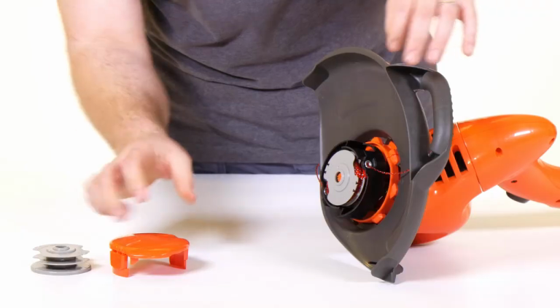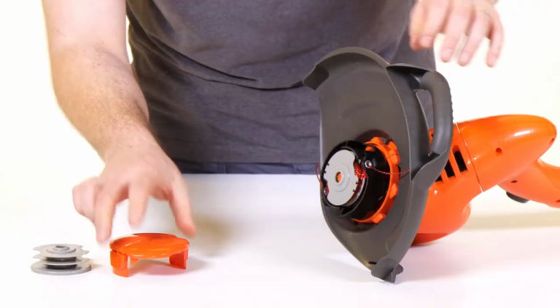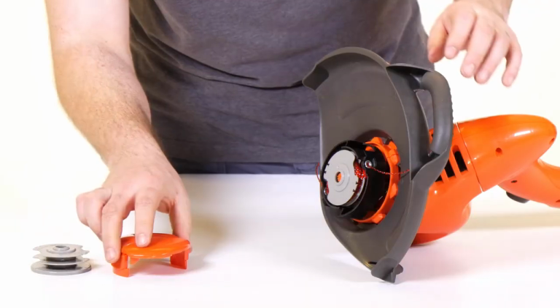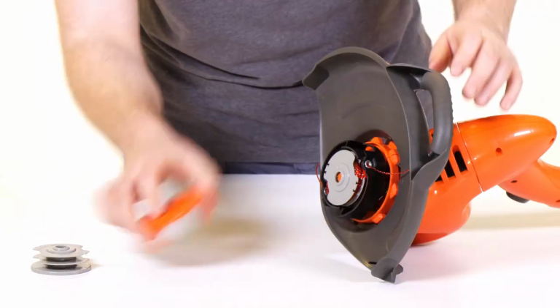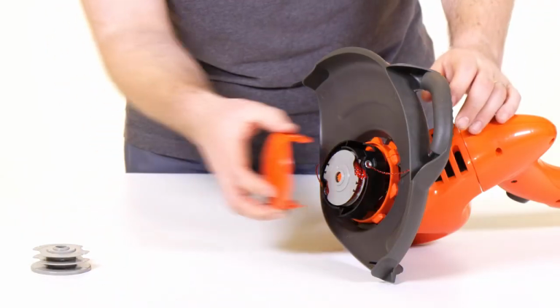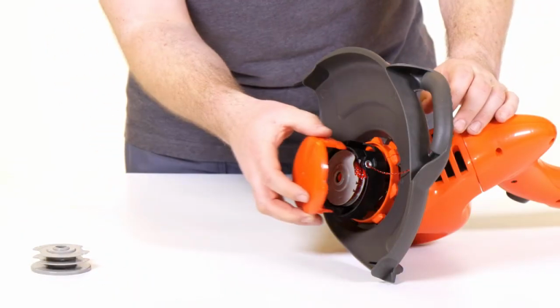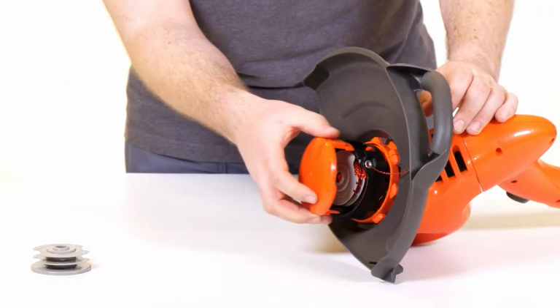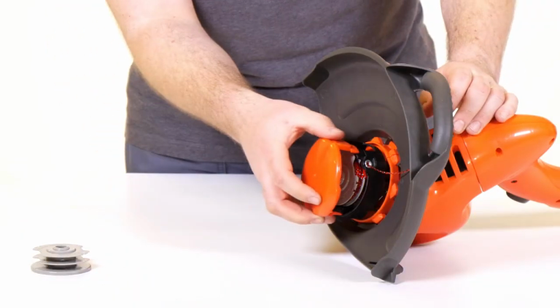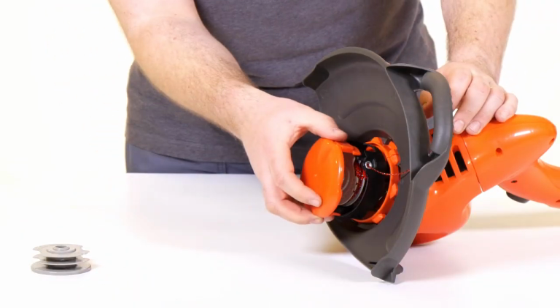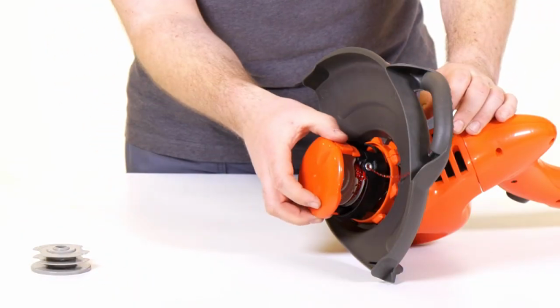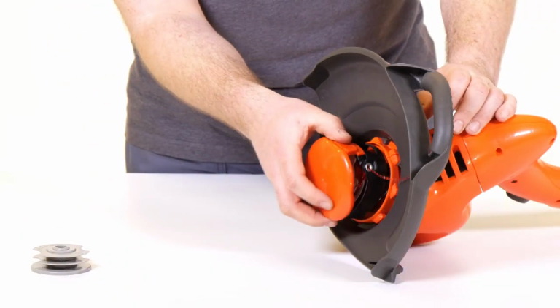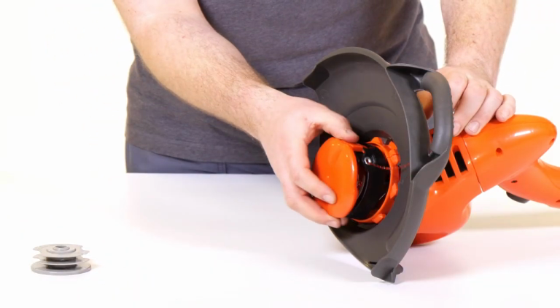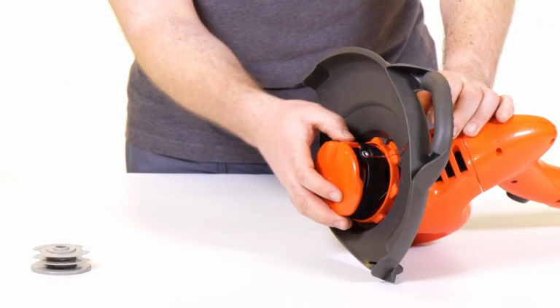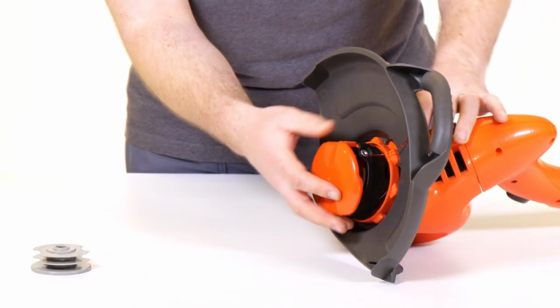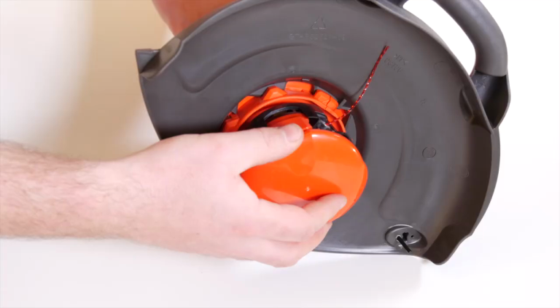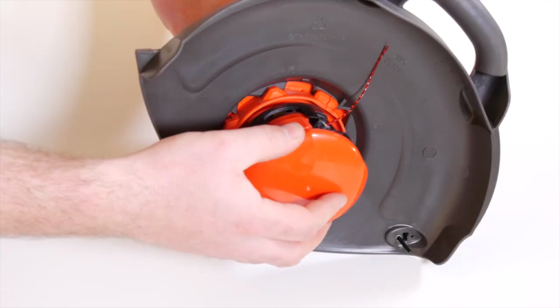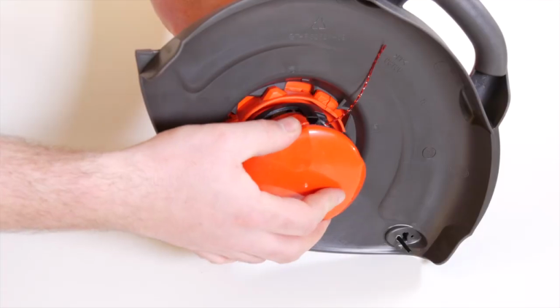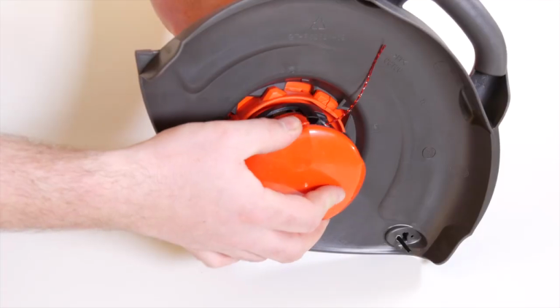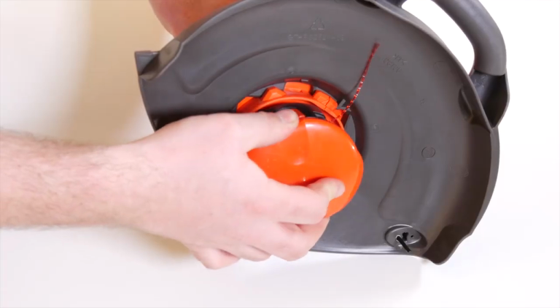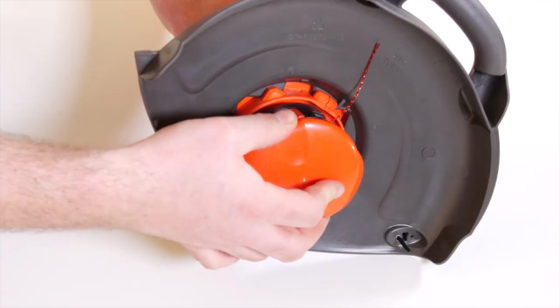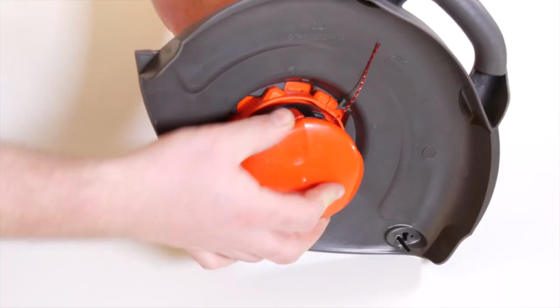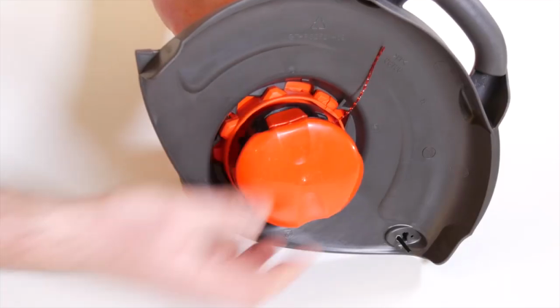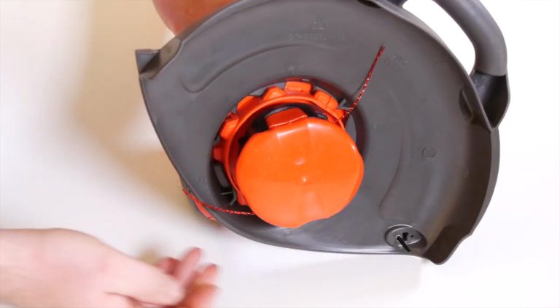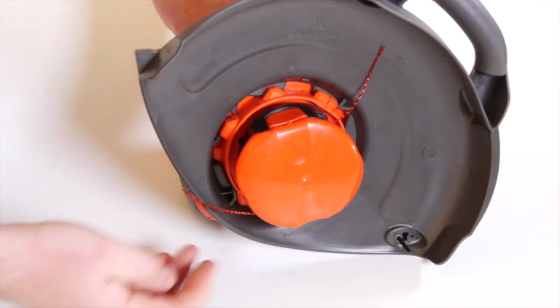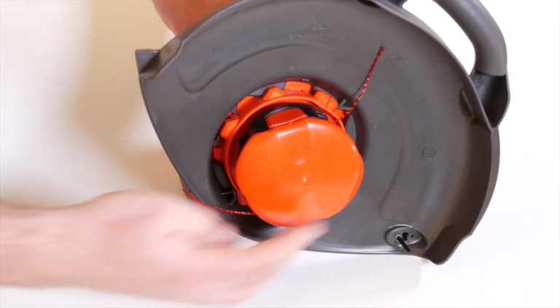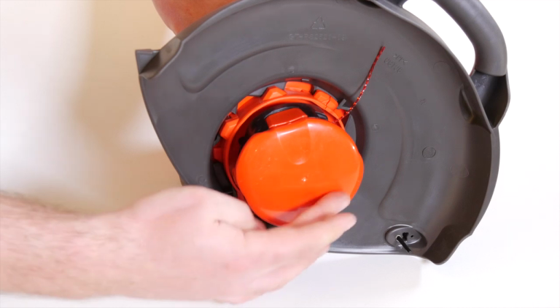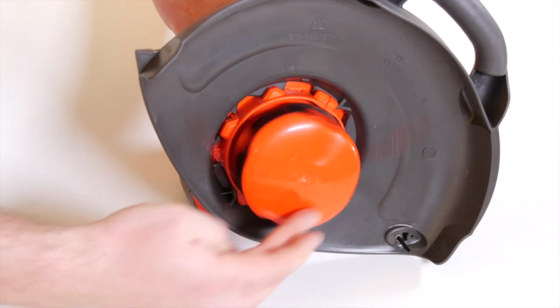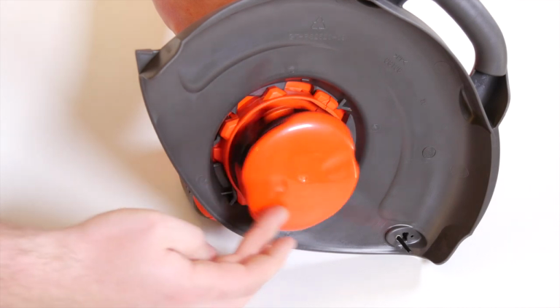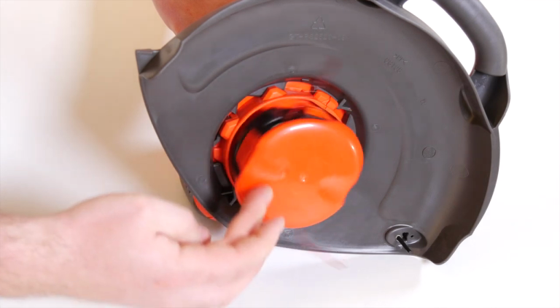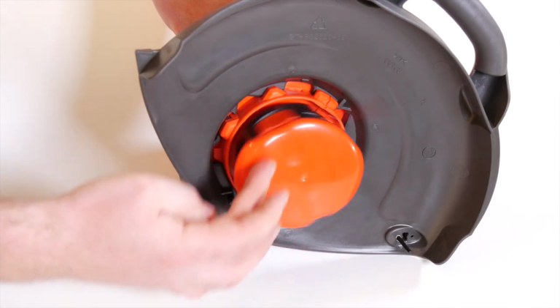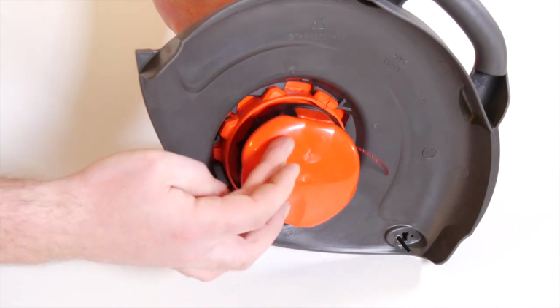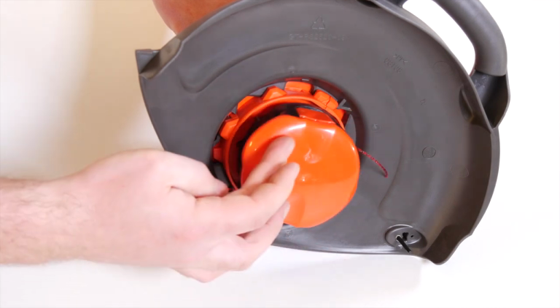Next, take the spool cap, locate onto the spool and click back into place as shown.